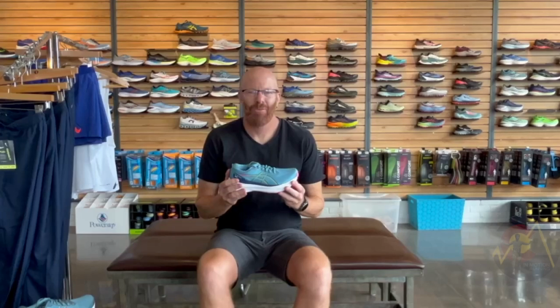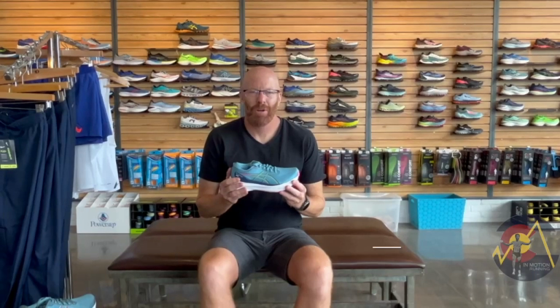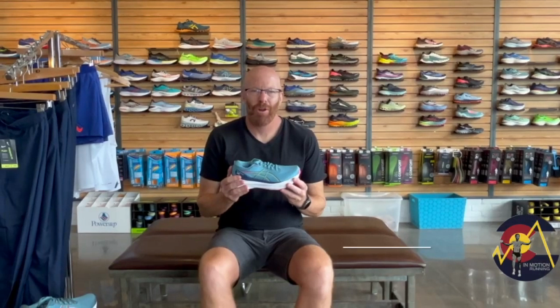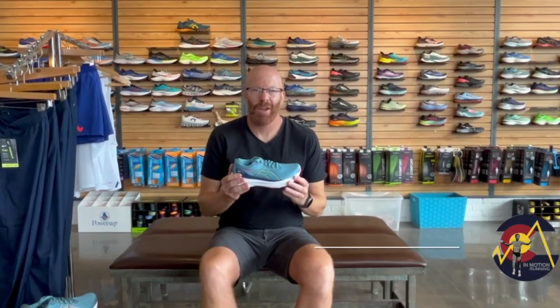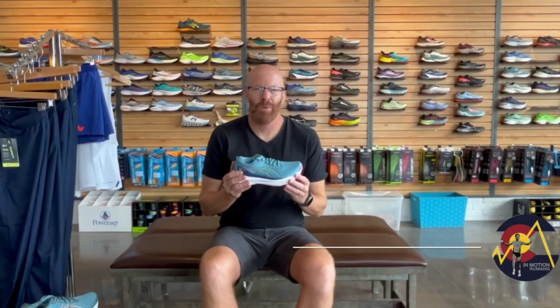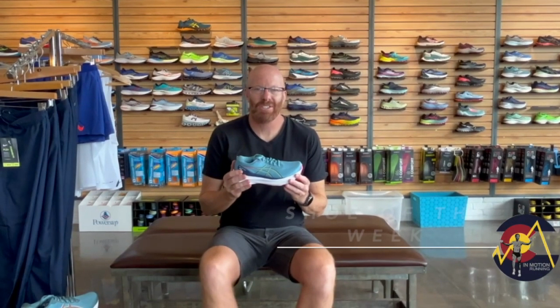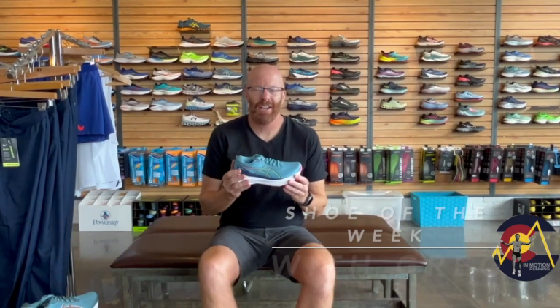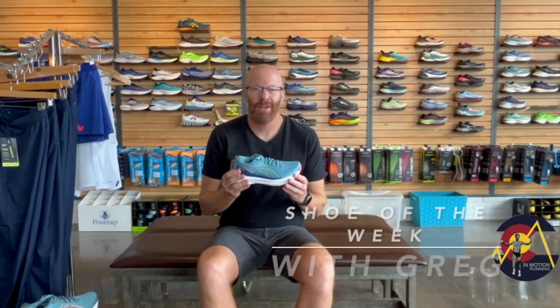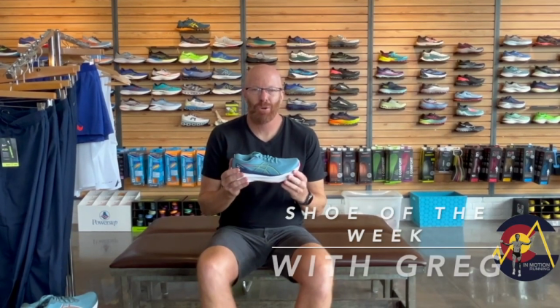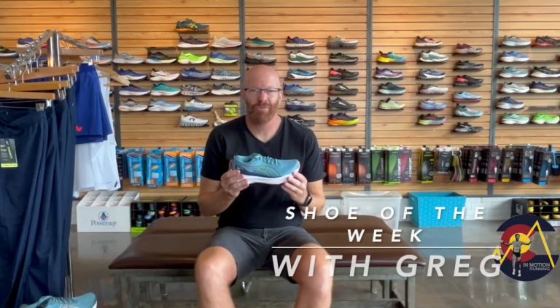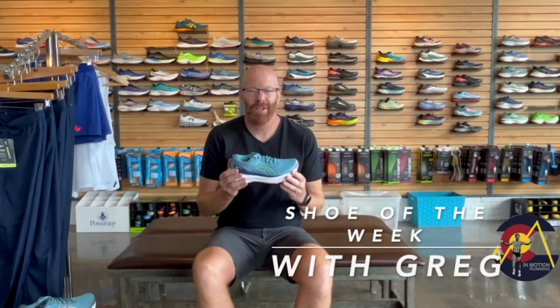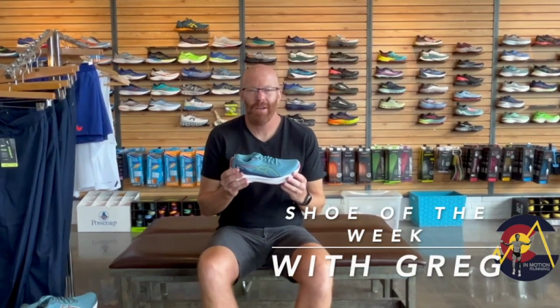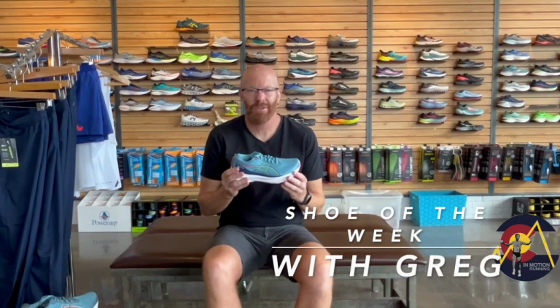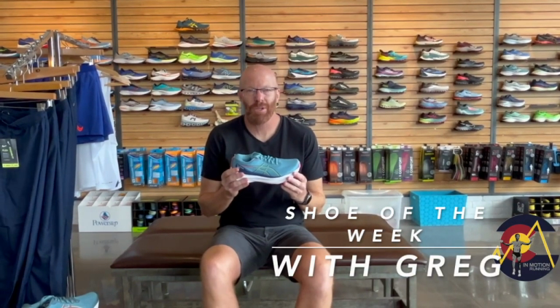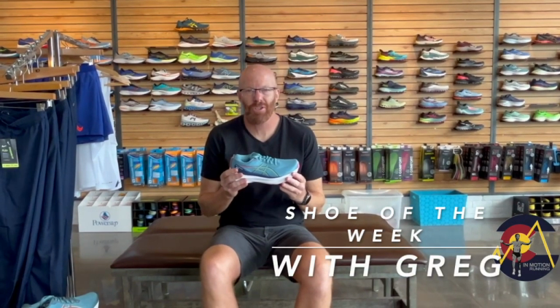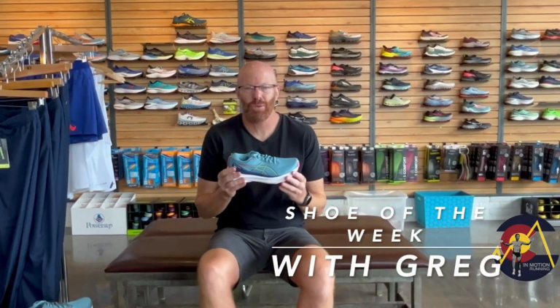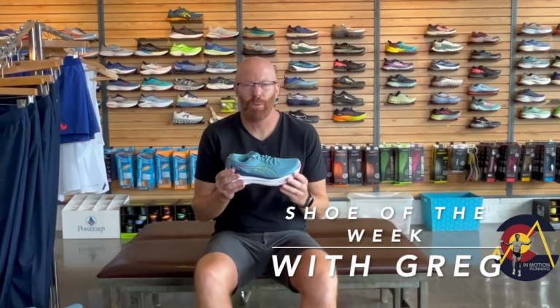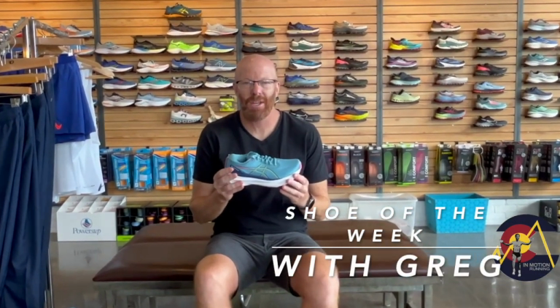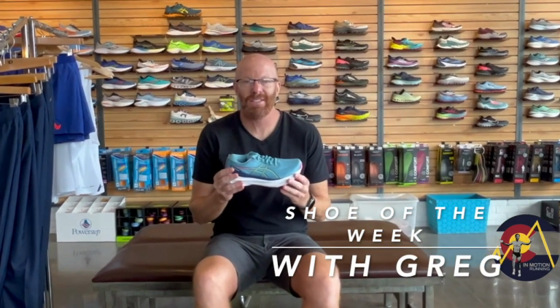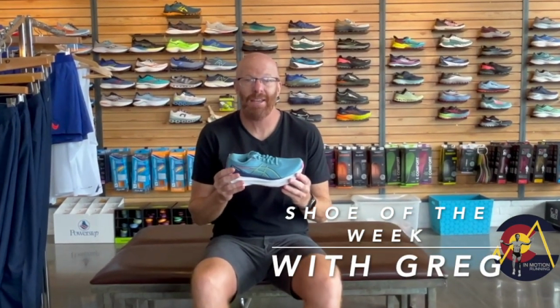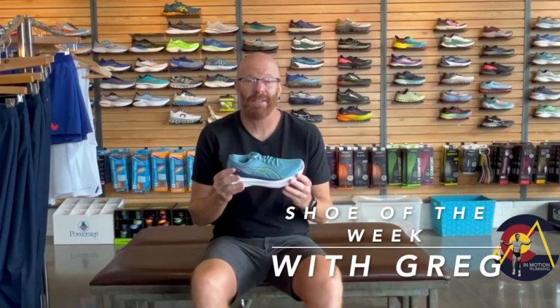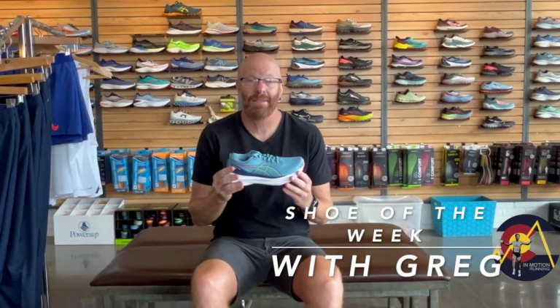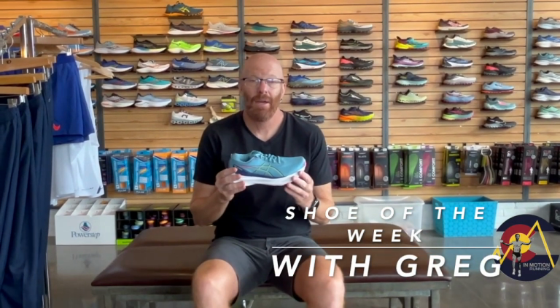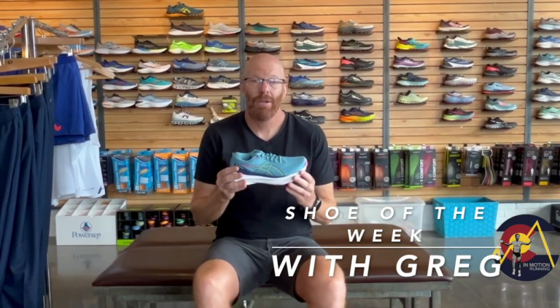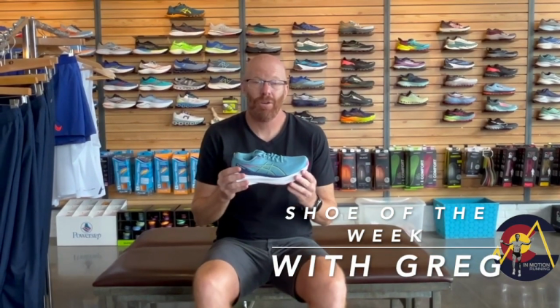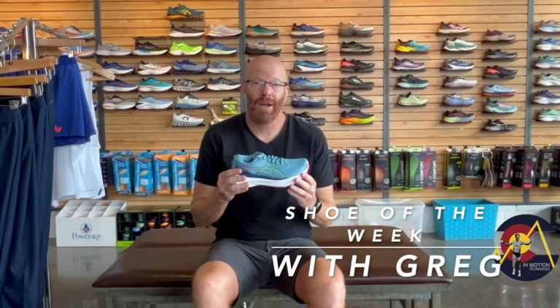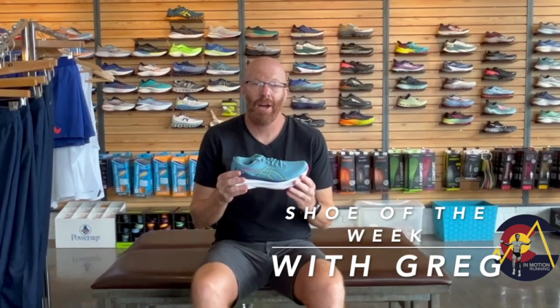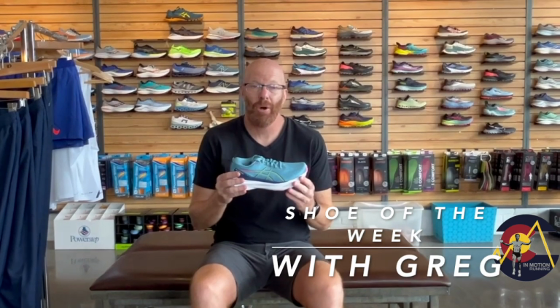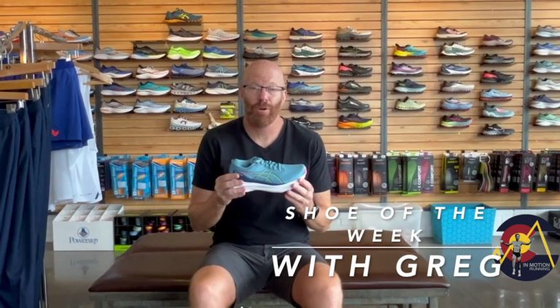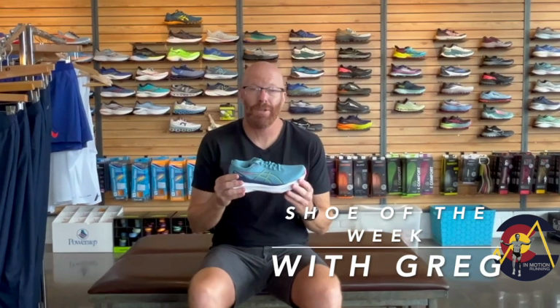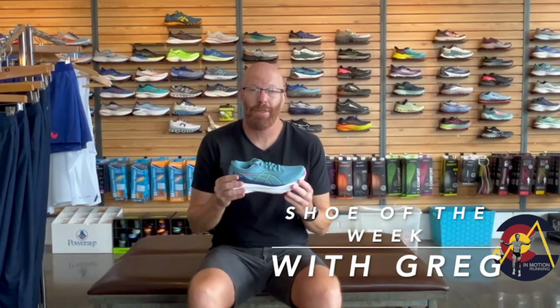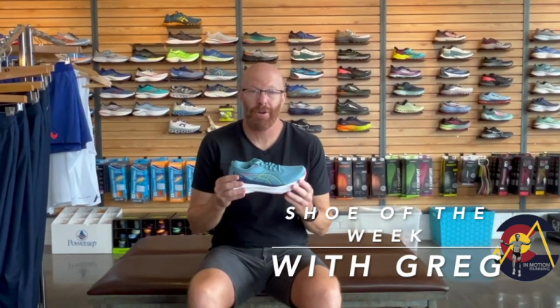Everyone, Greg Weig here once again in Motion Running. This week's shoe of the week is the ASICS Gel Kayano version 30.